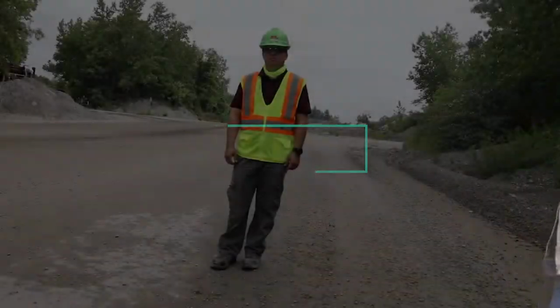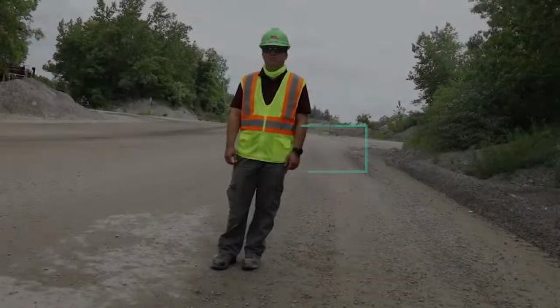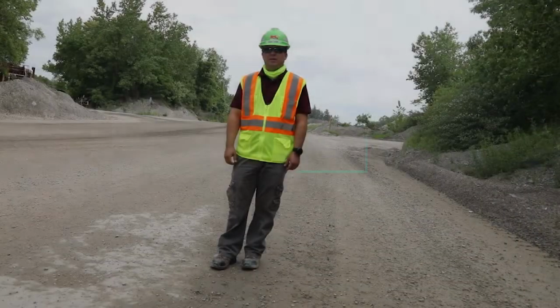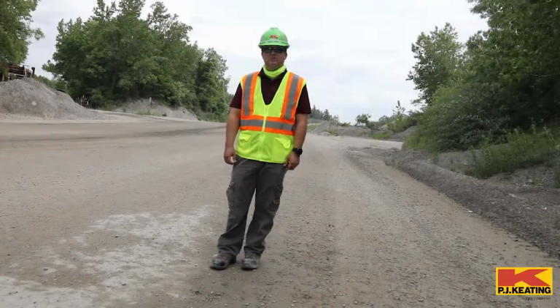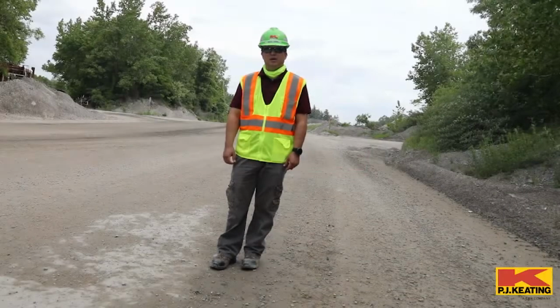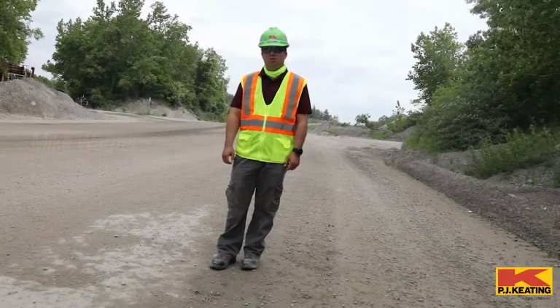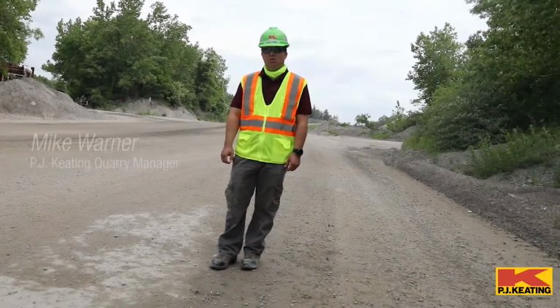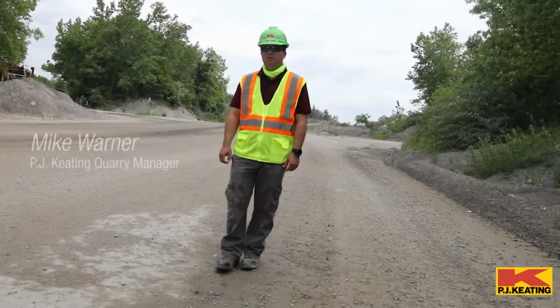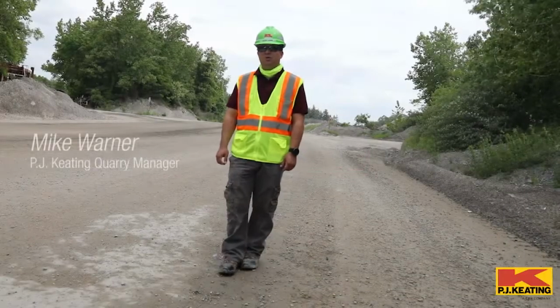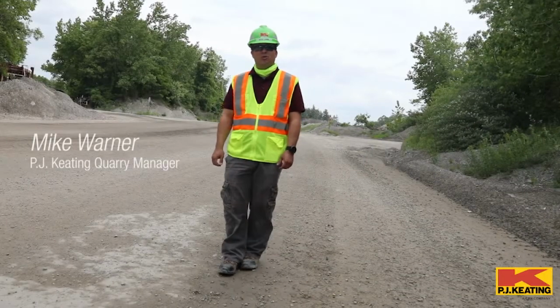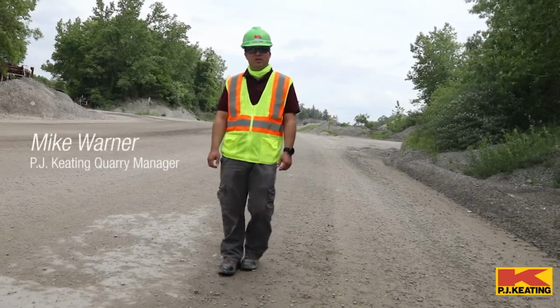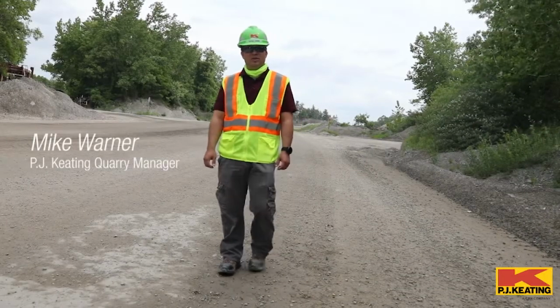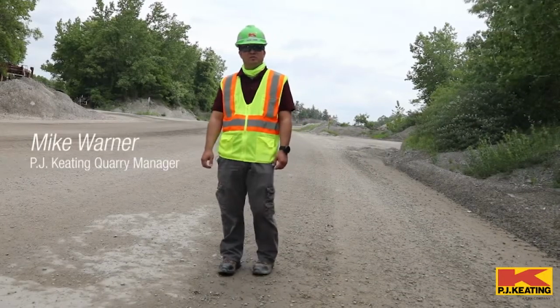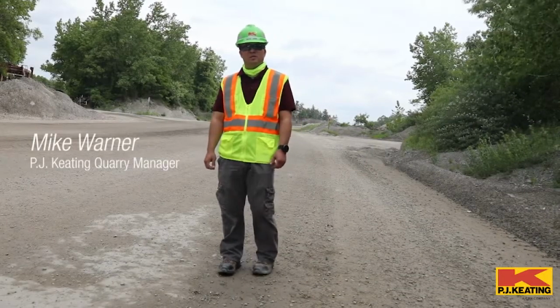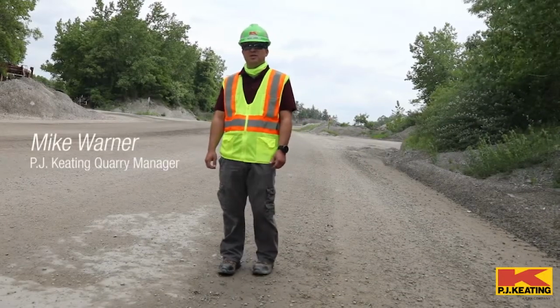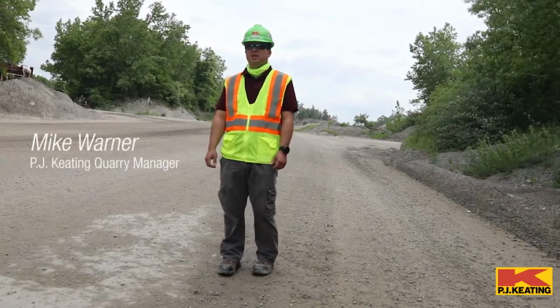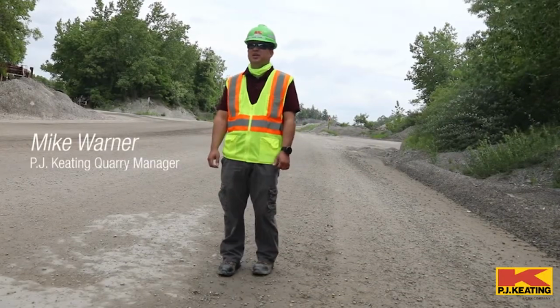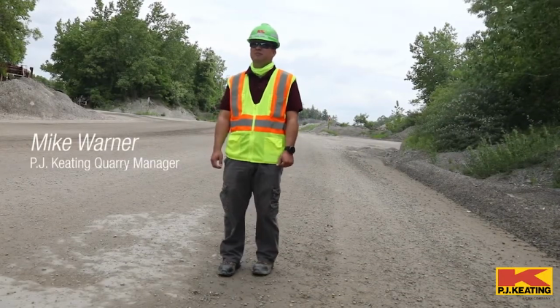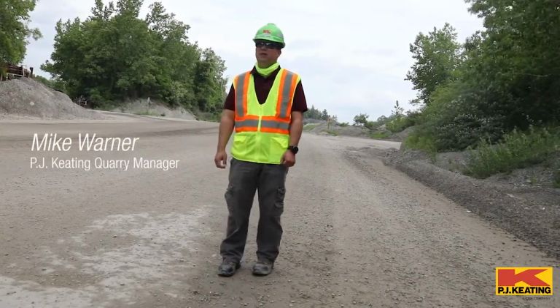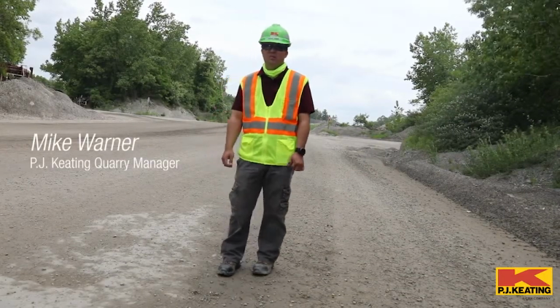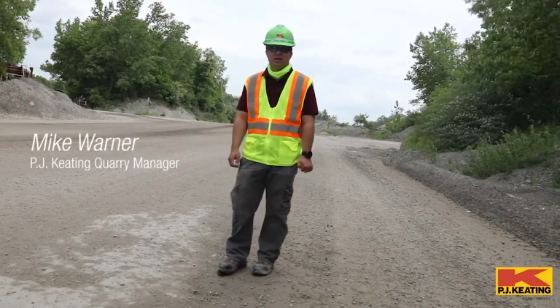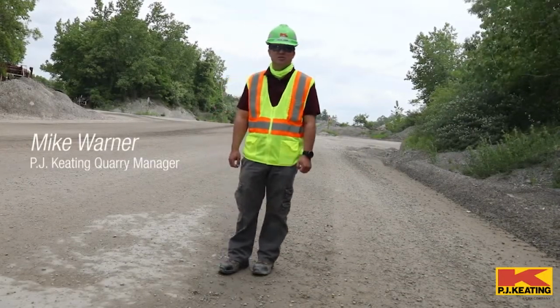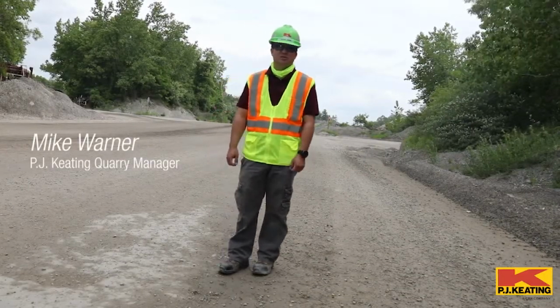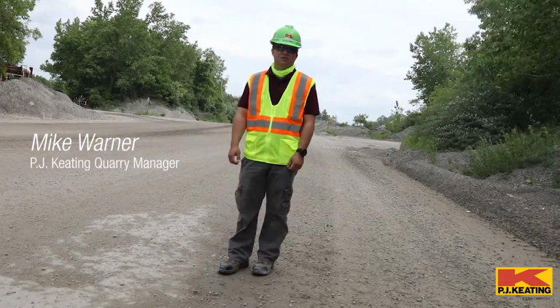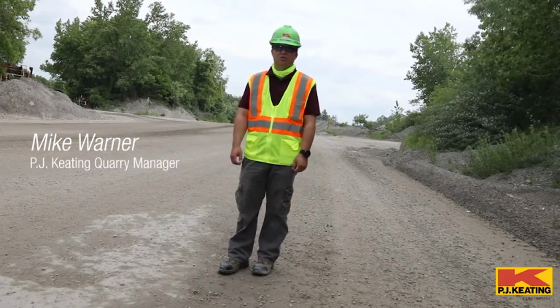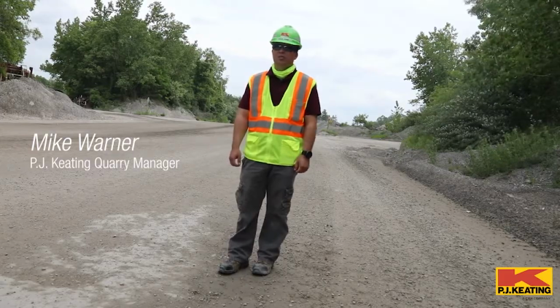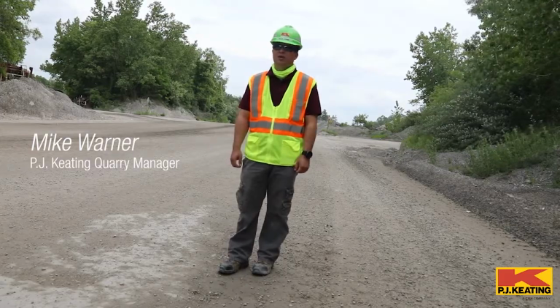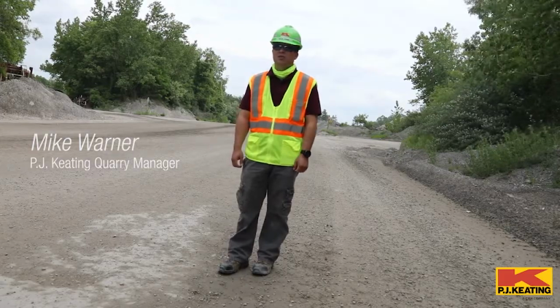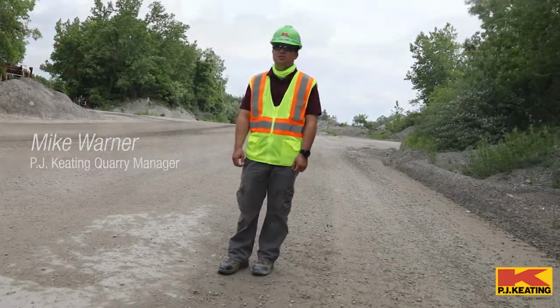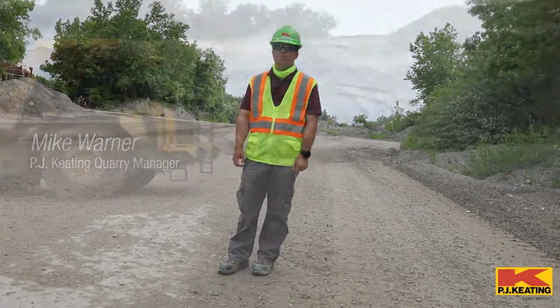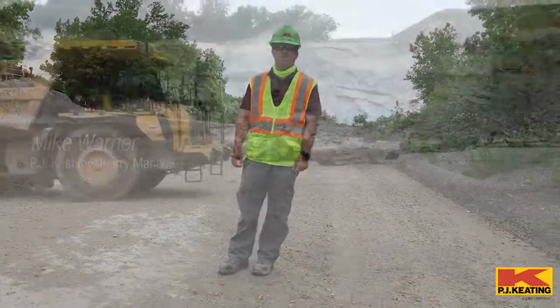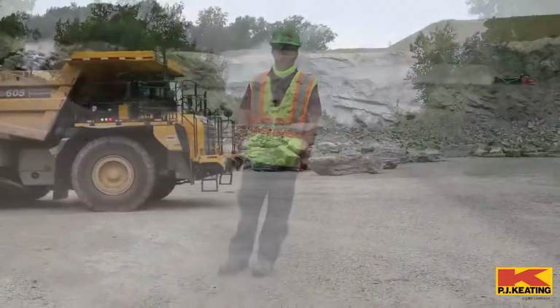My name is Mike Warner. I'm a quarry manager for PJ Keating. I manage Lunenberg and the Kushner quarries.